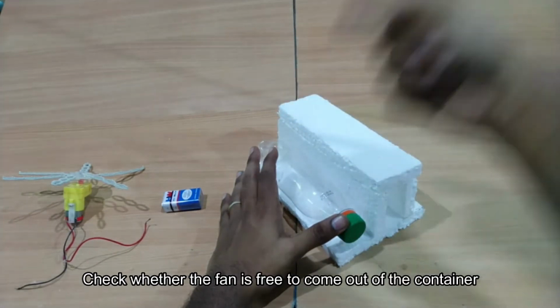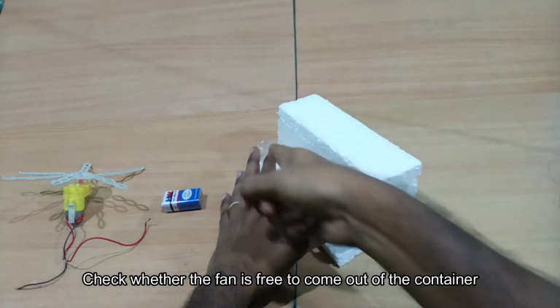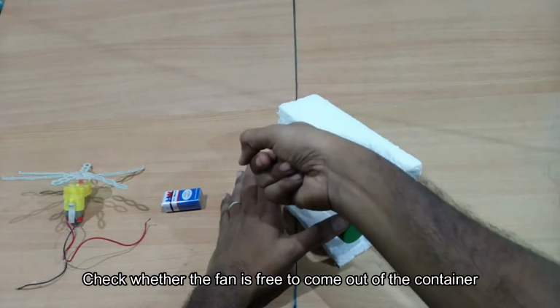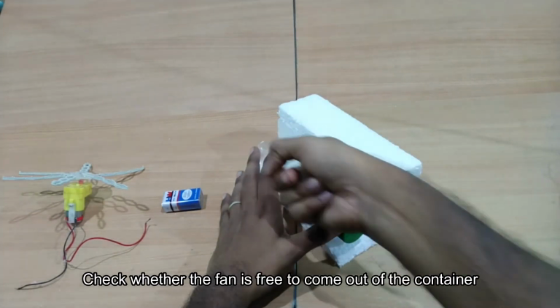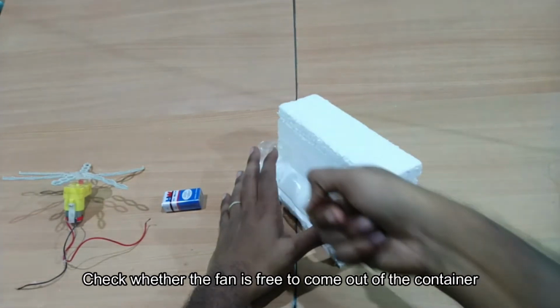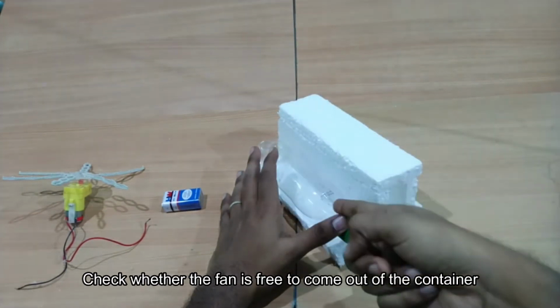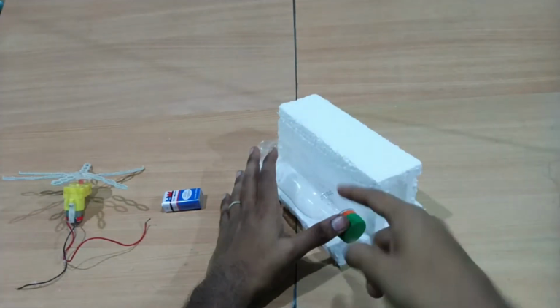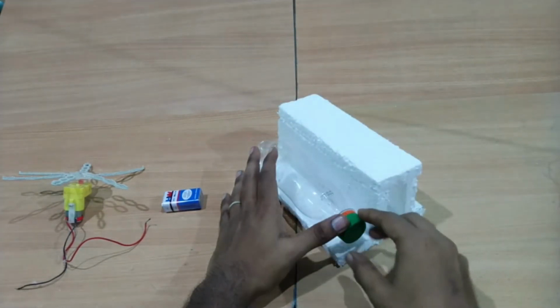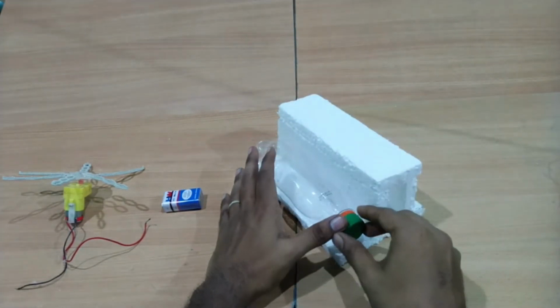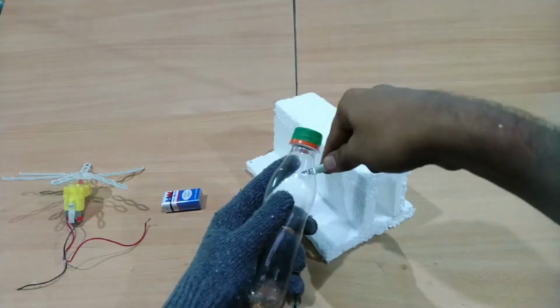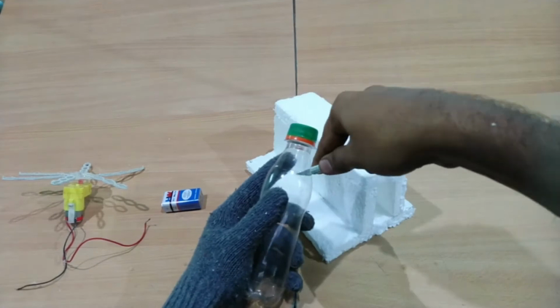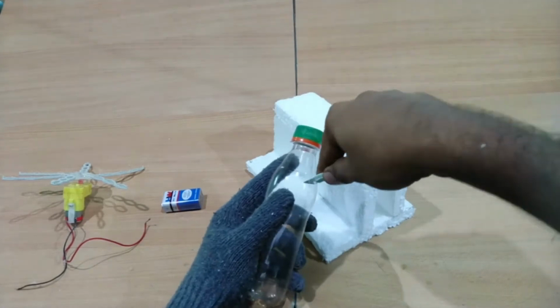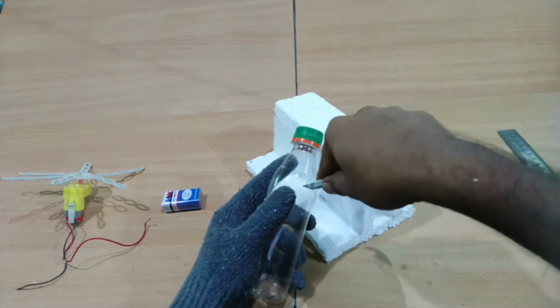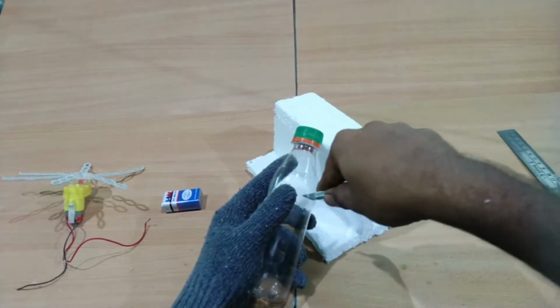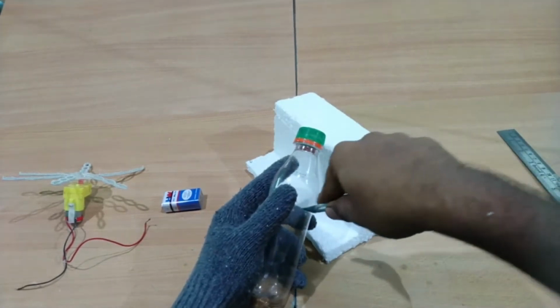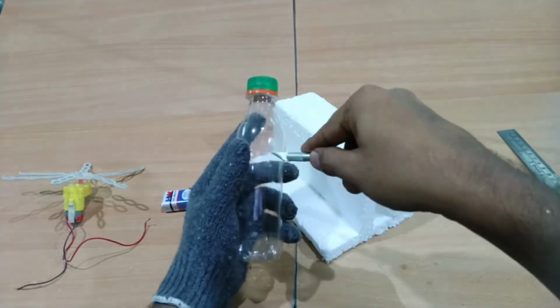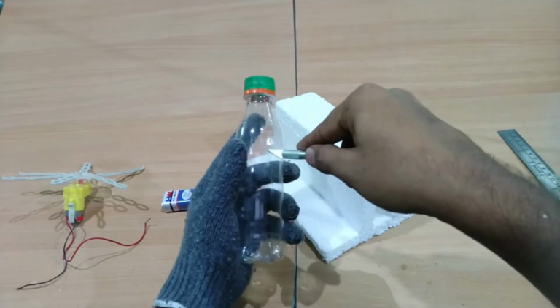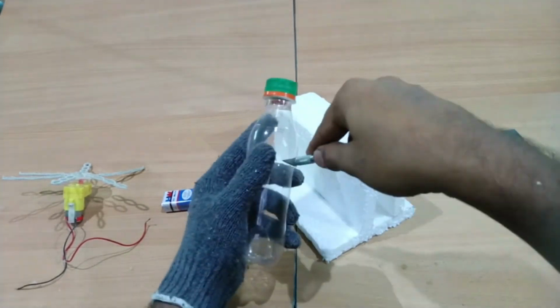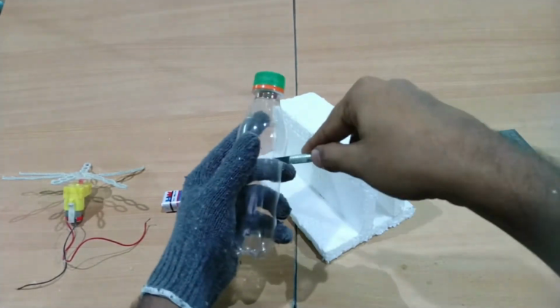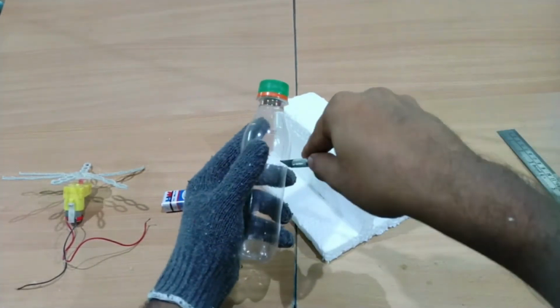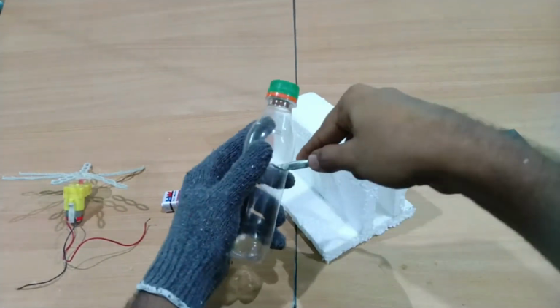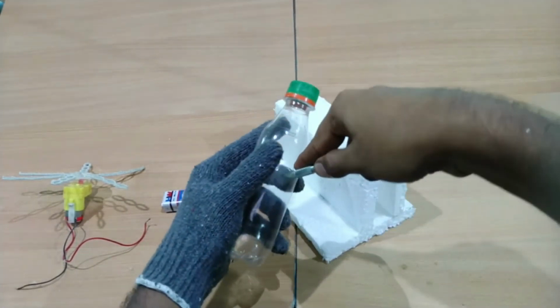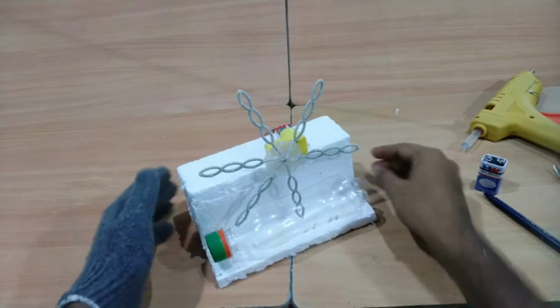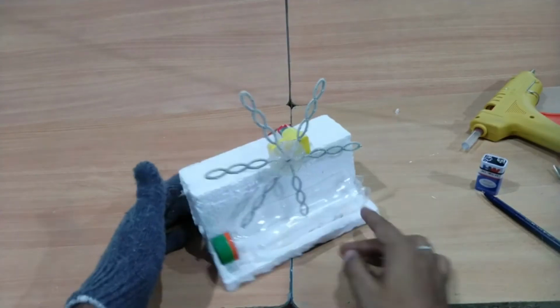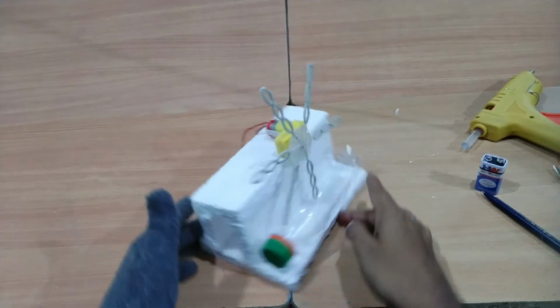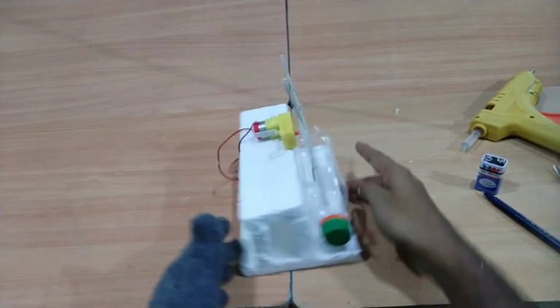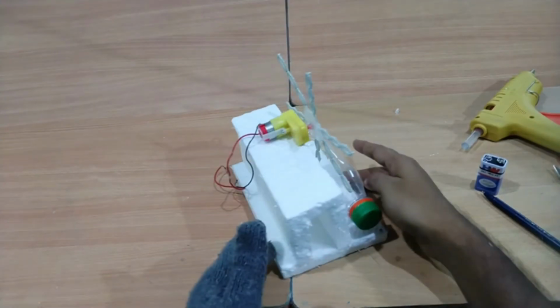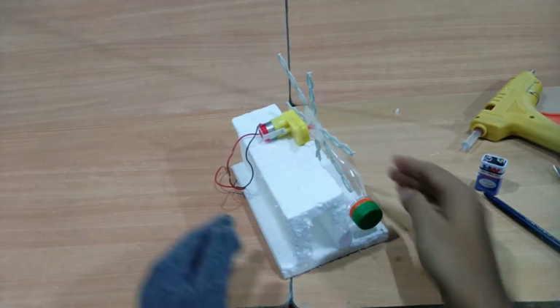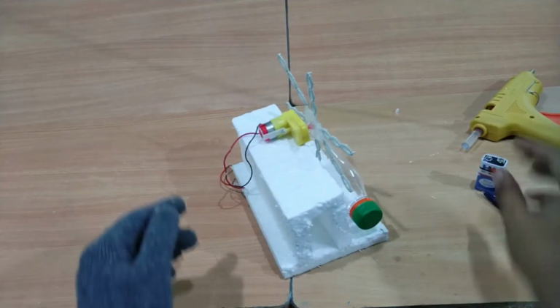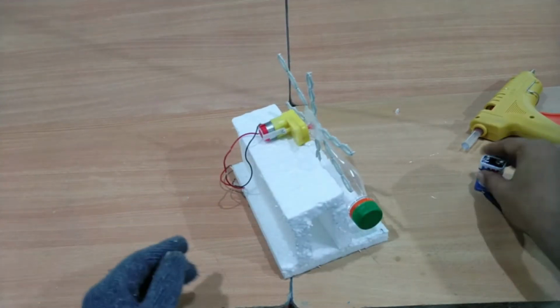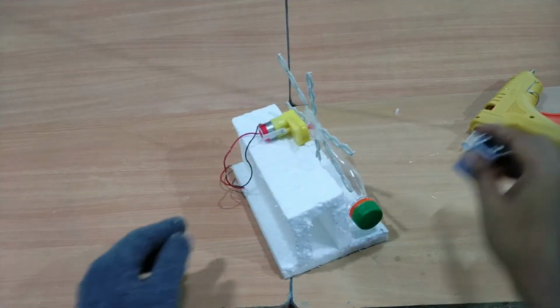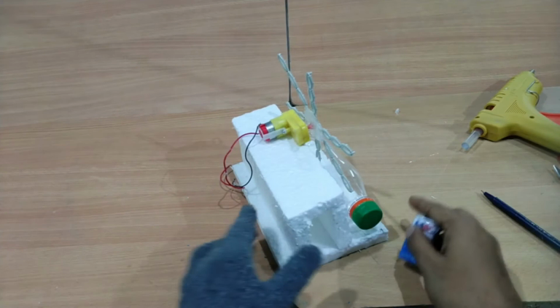We will cut it in the container. We will check the stuck arm.